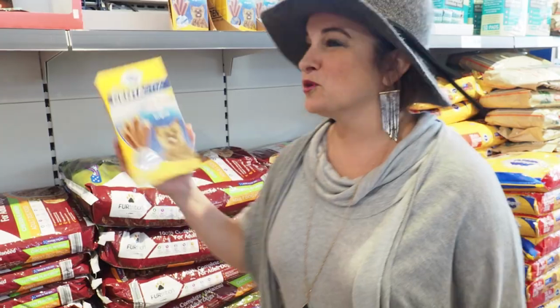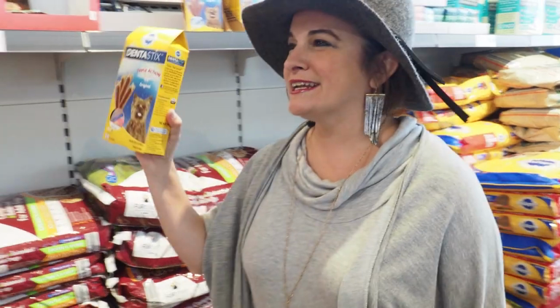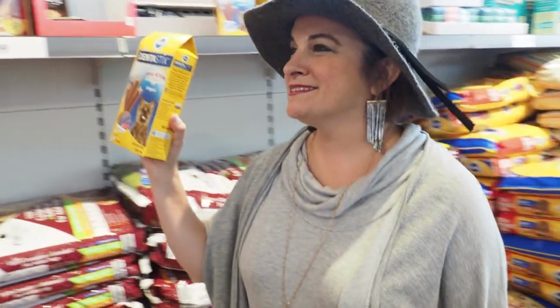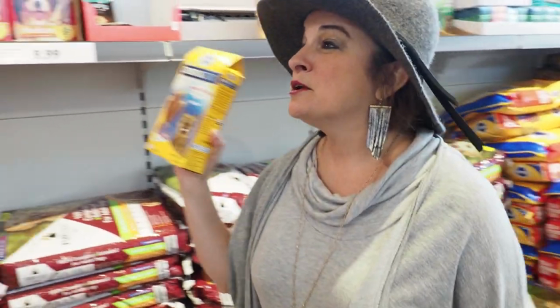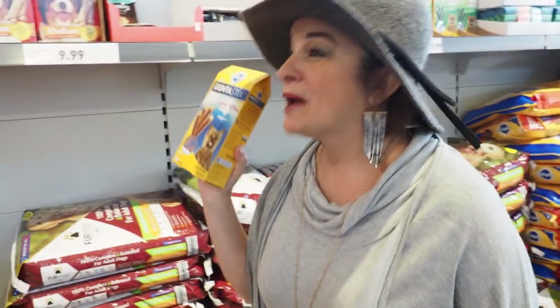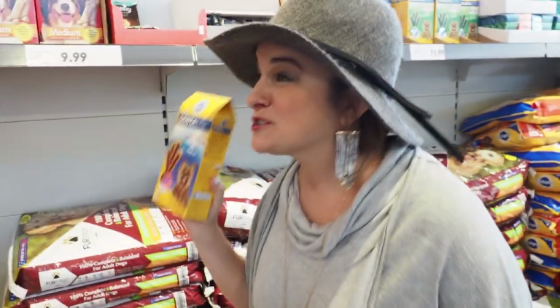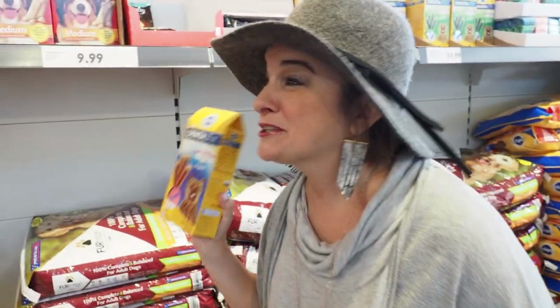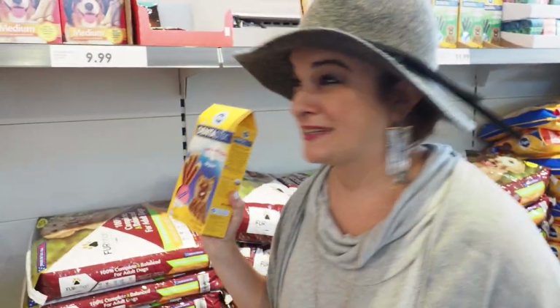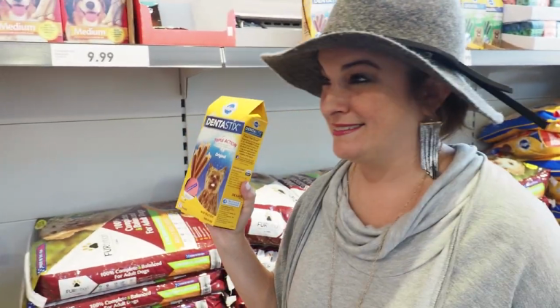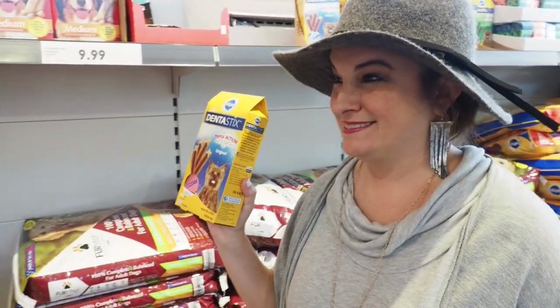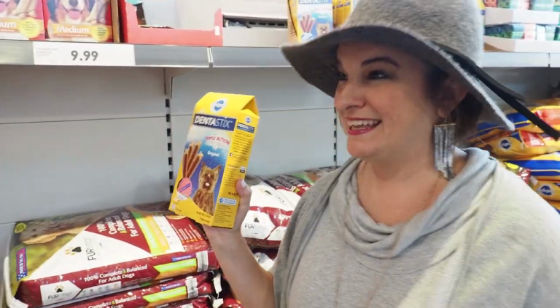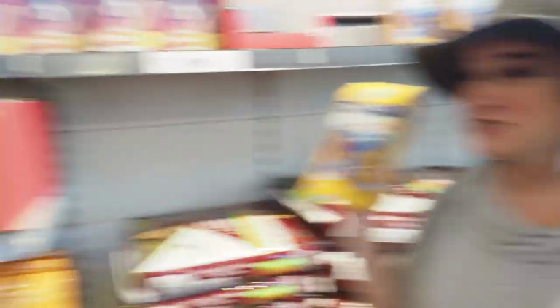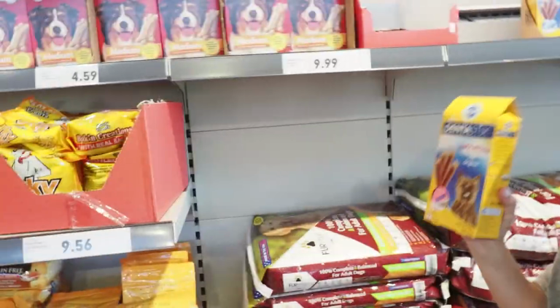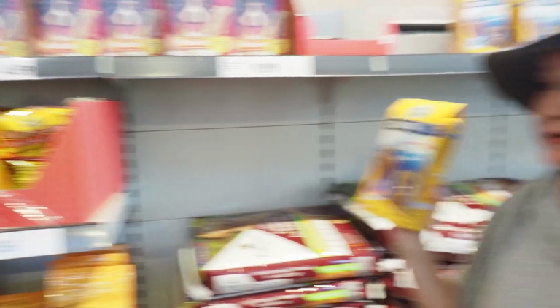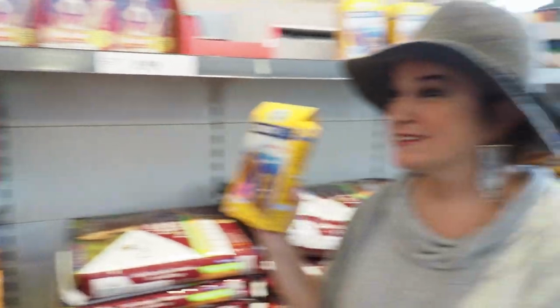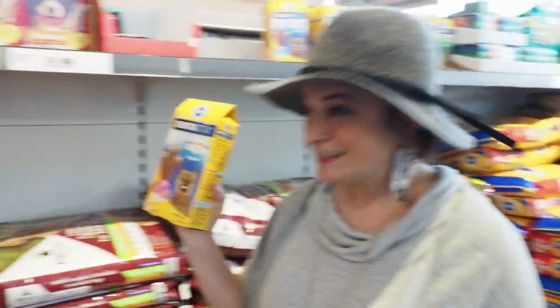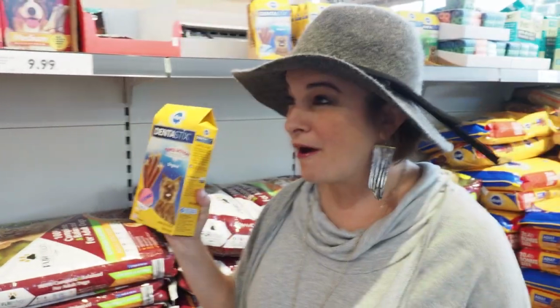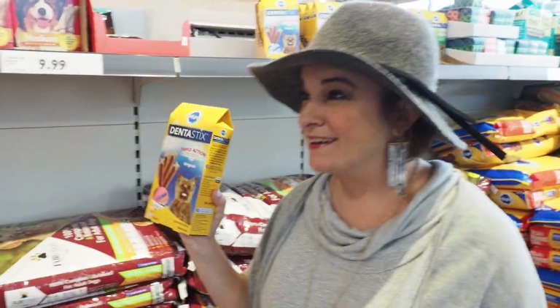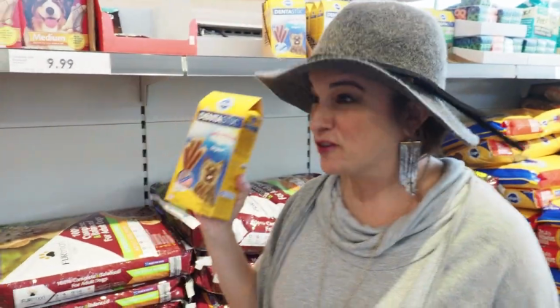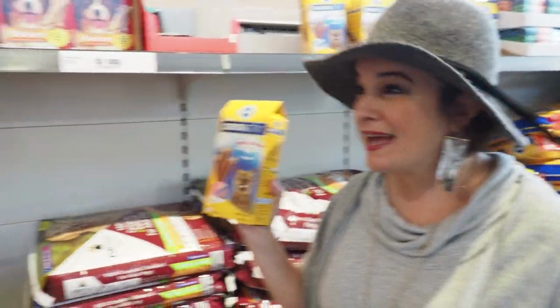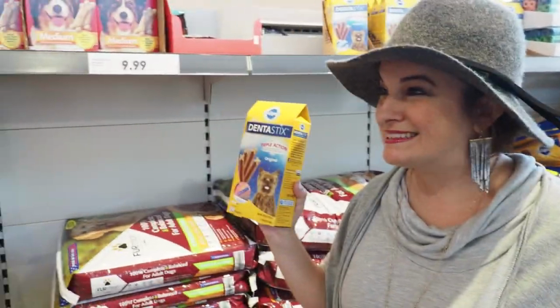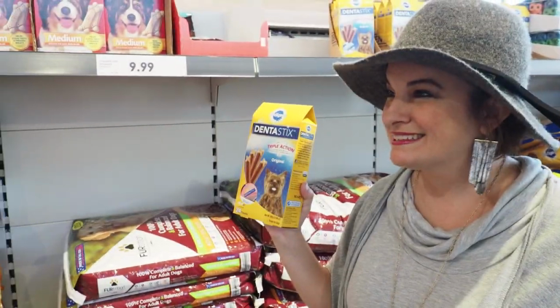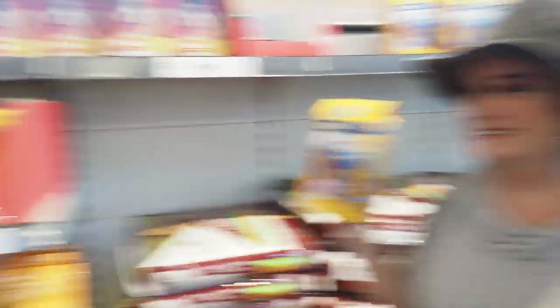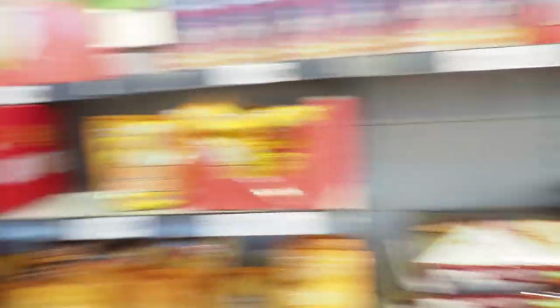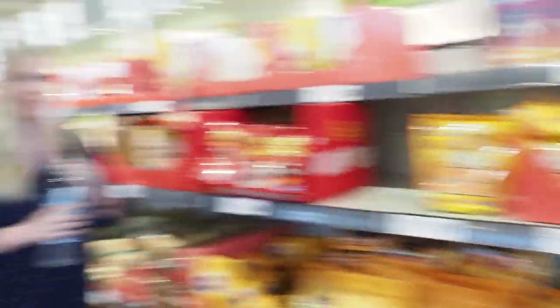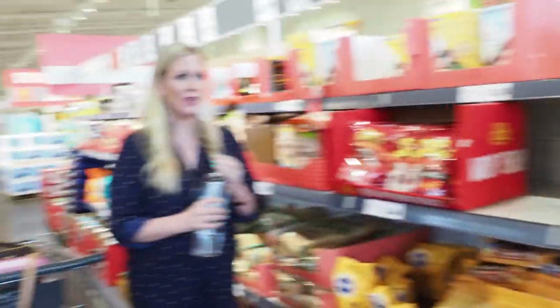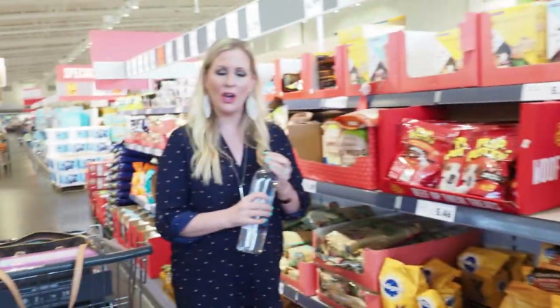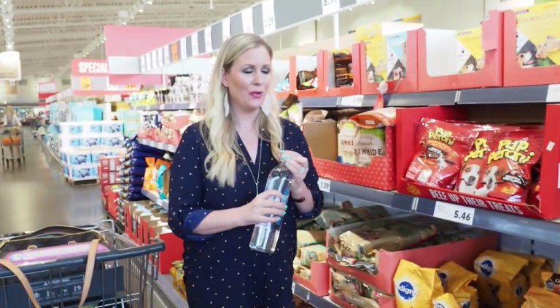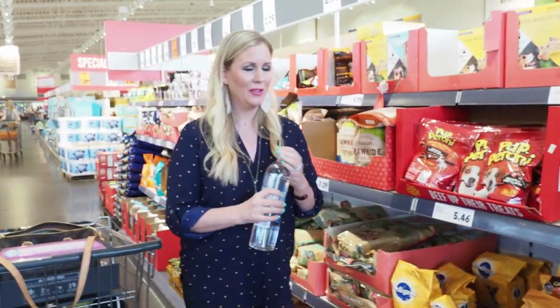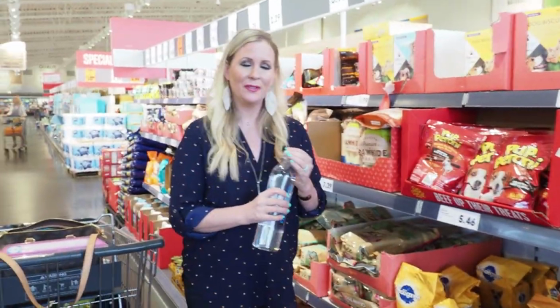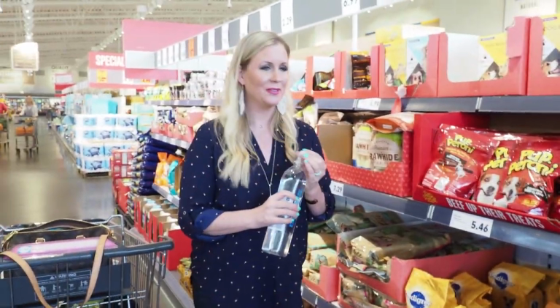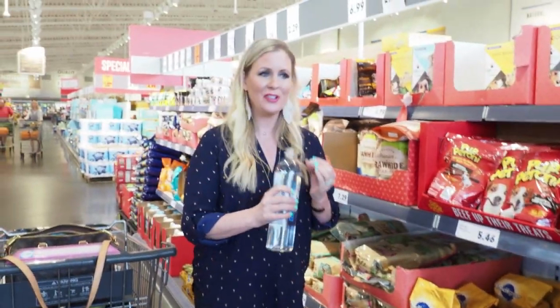Maureen, pet charcuterie — it's the new thing! Come on, for pets! I would totally entertain for my pets.